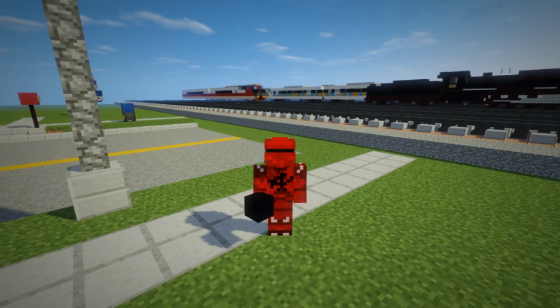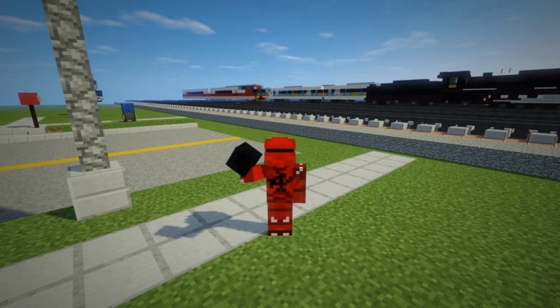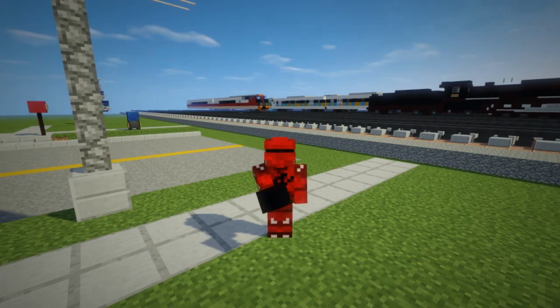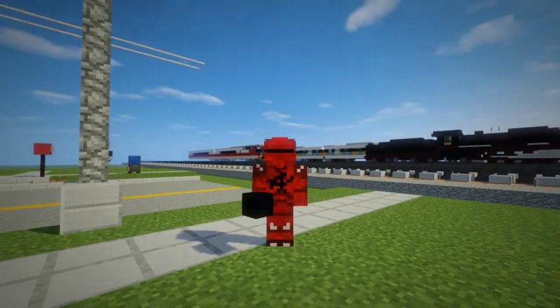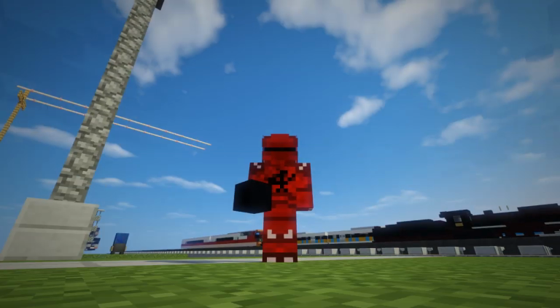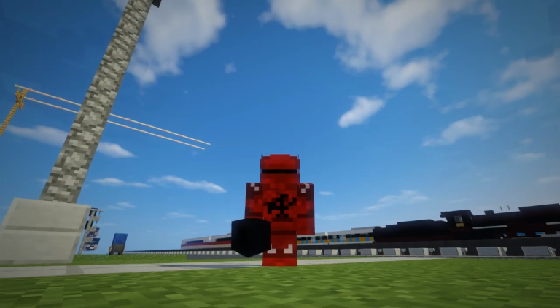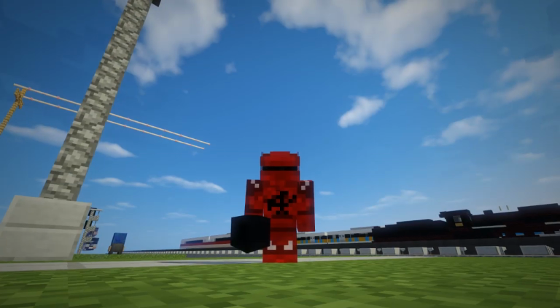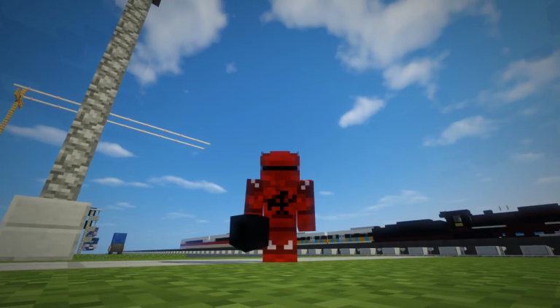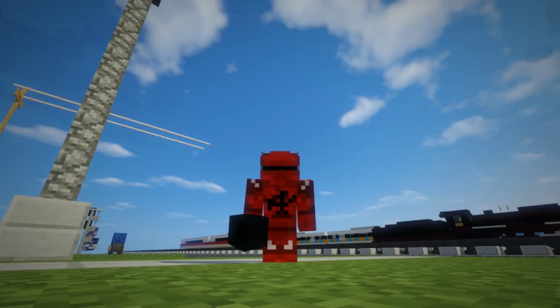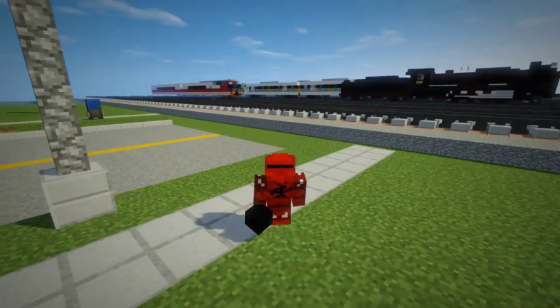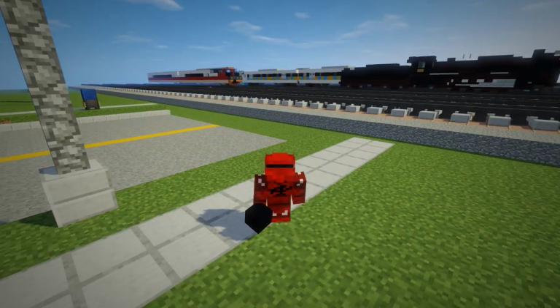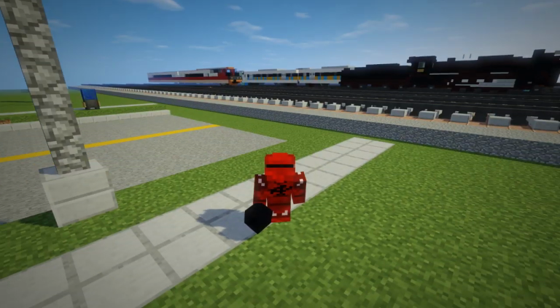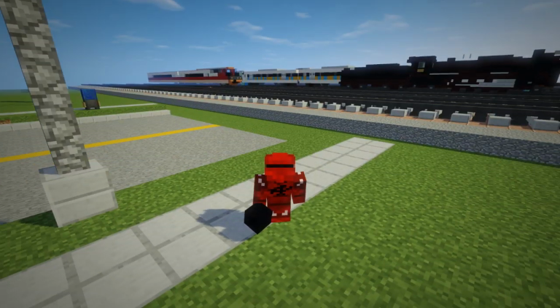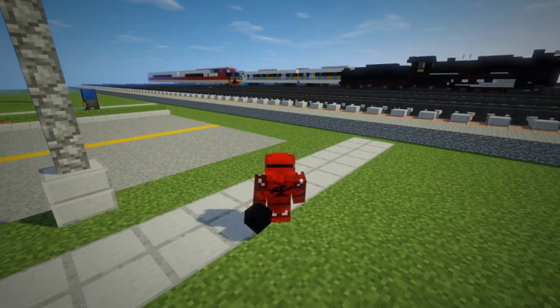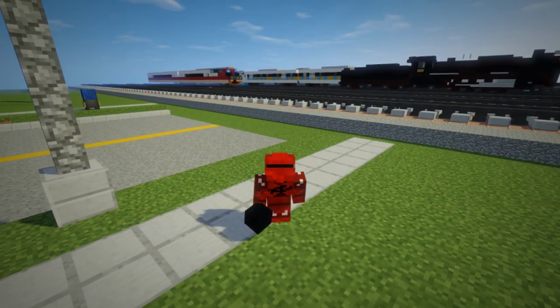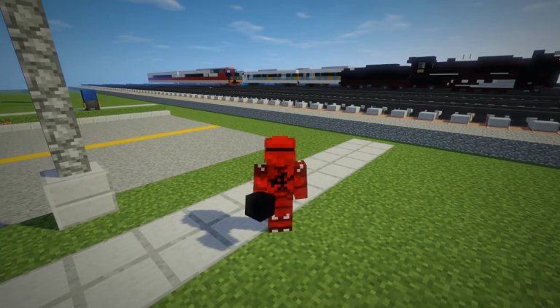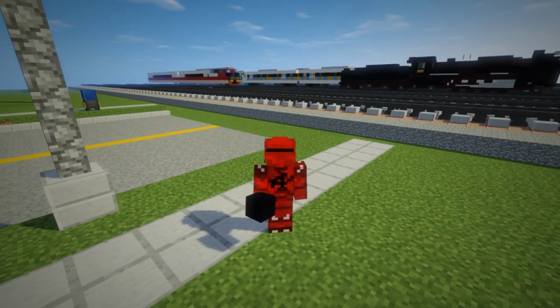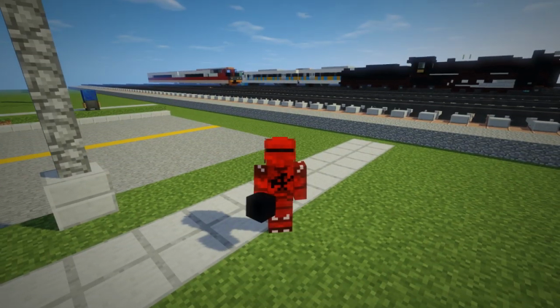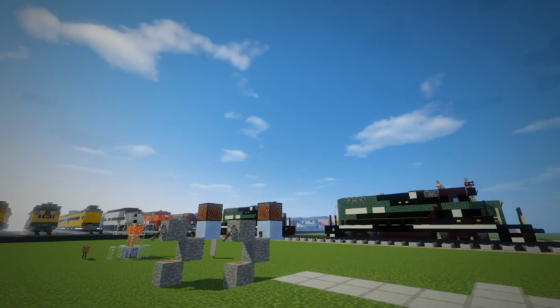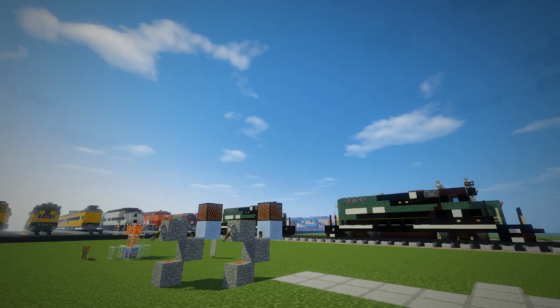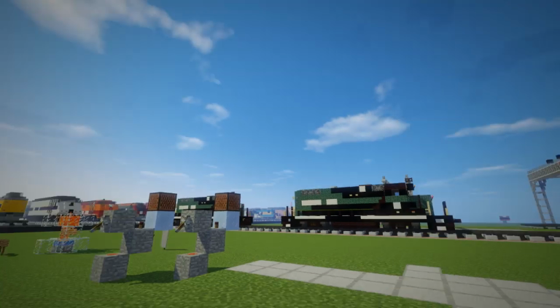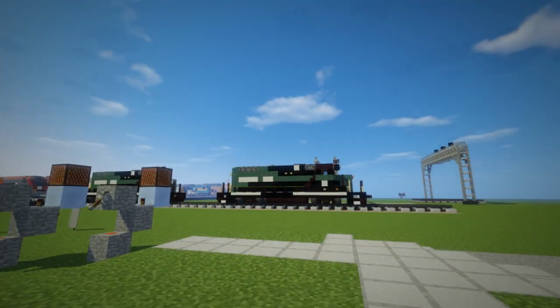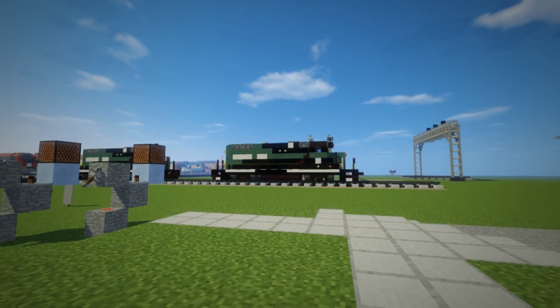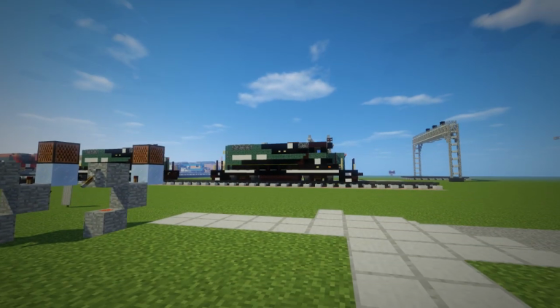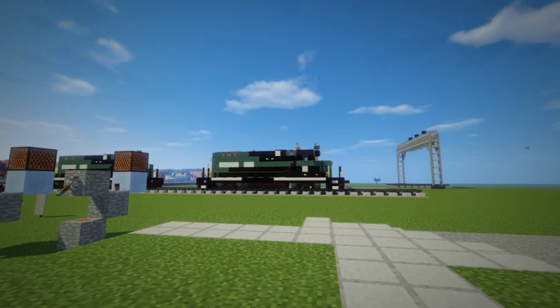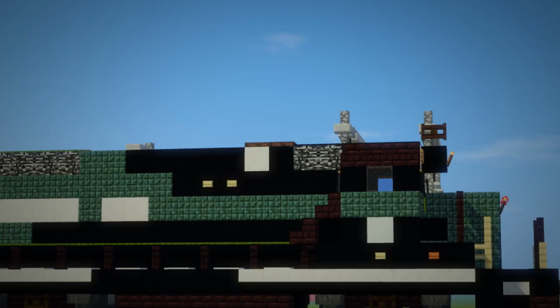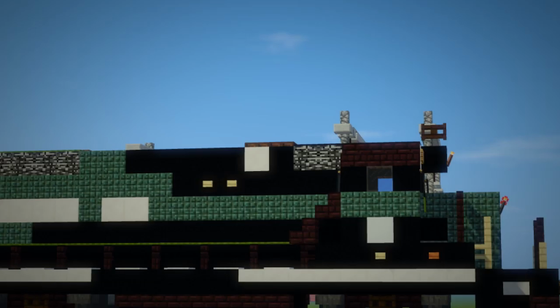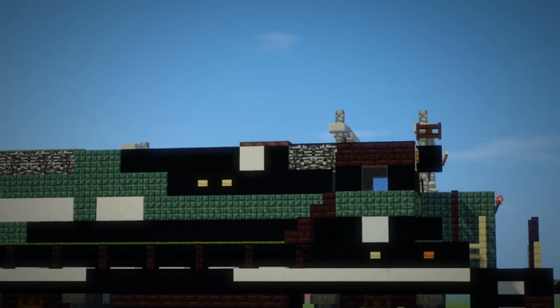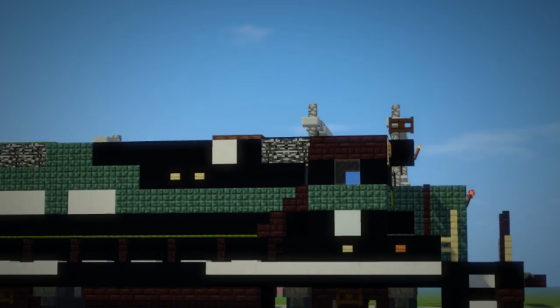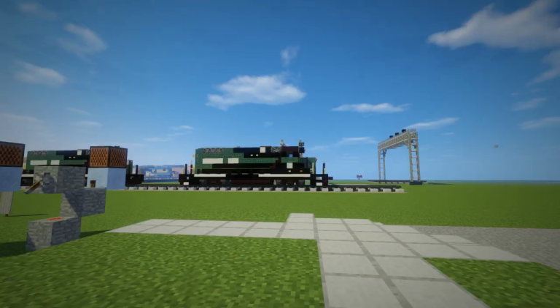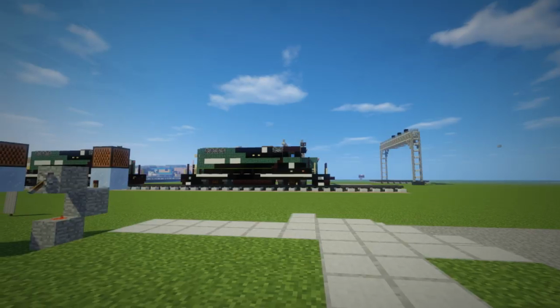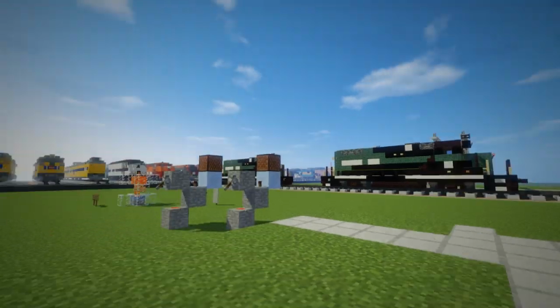Hey, welcome back guys, this is CraftyFox and today I'm going to be showing you how to add a bell sound effect to your diesel locomotive.